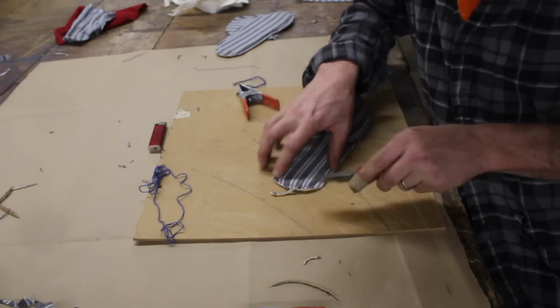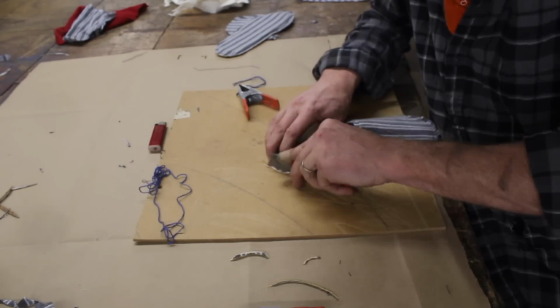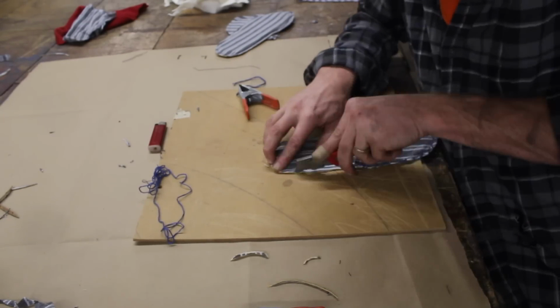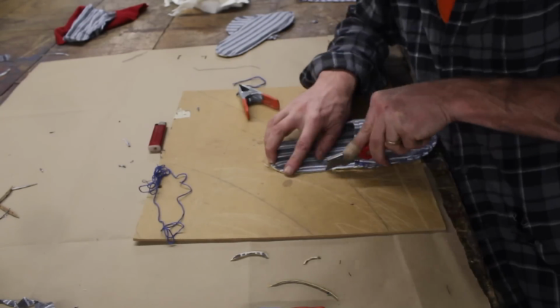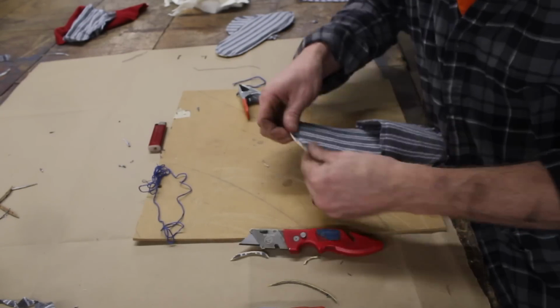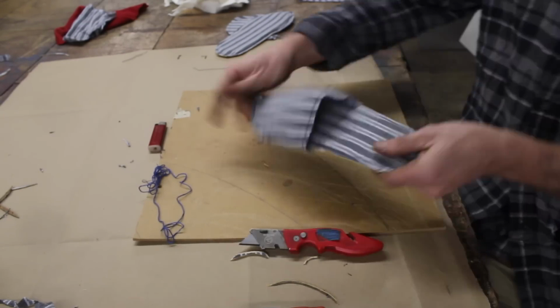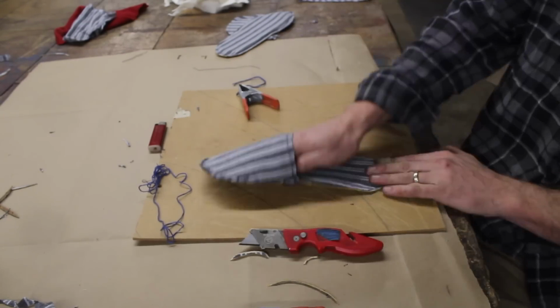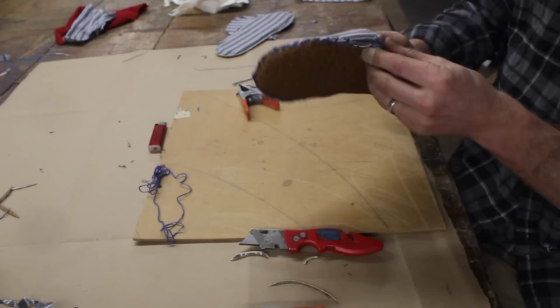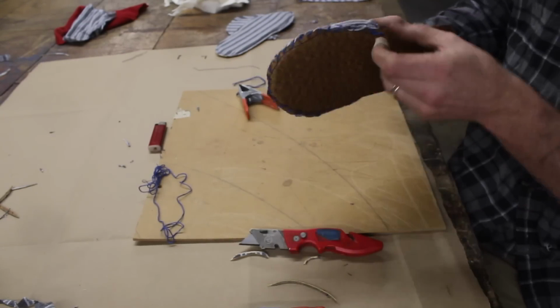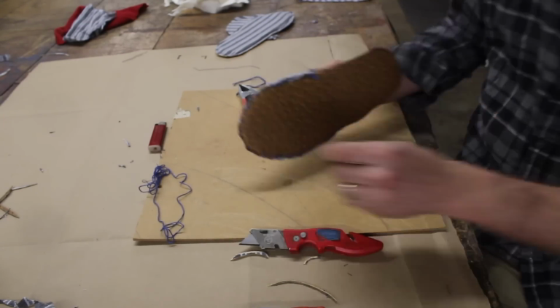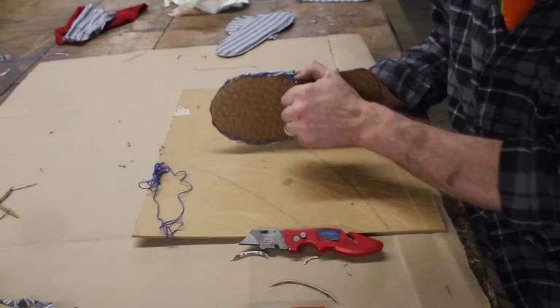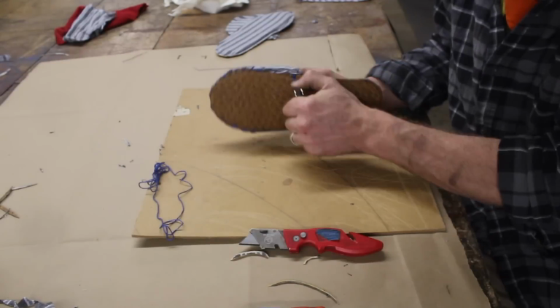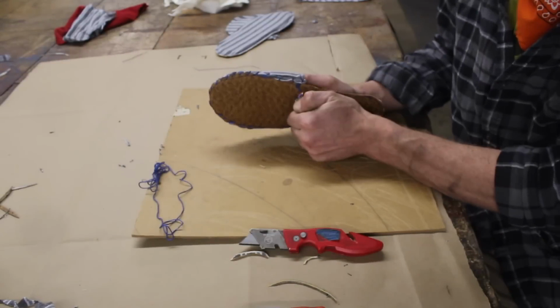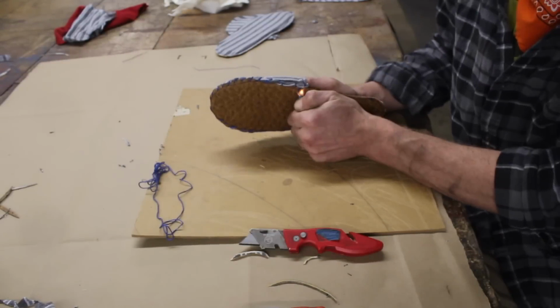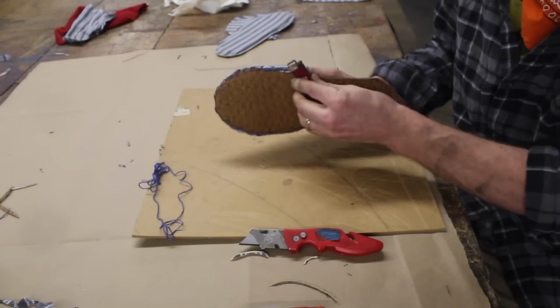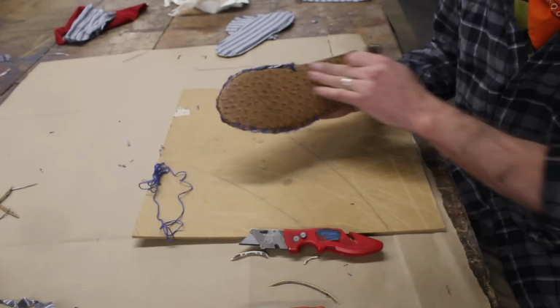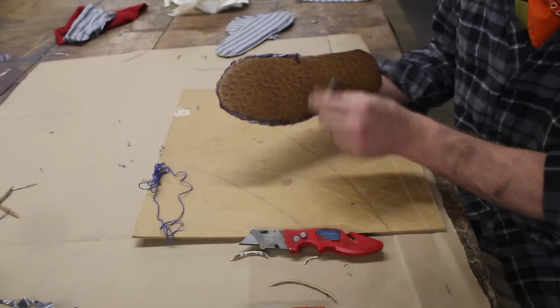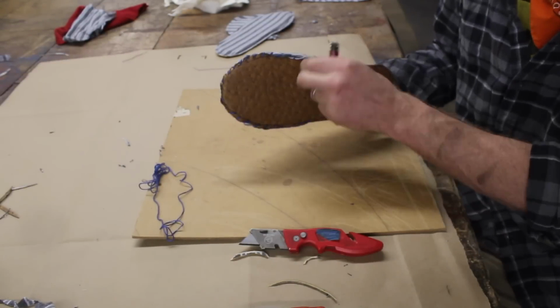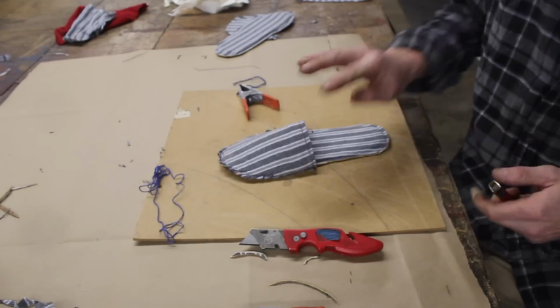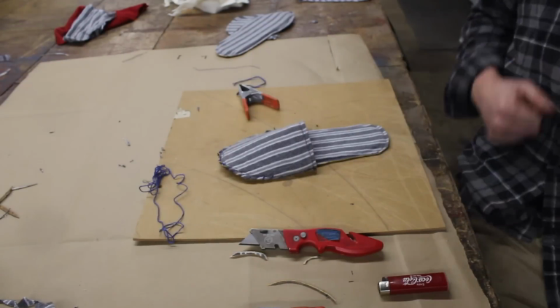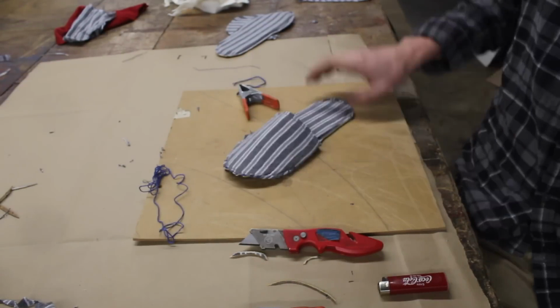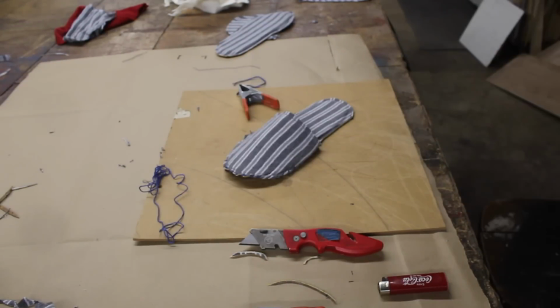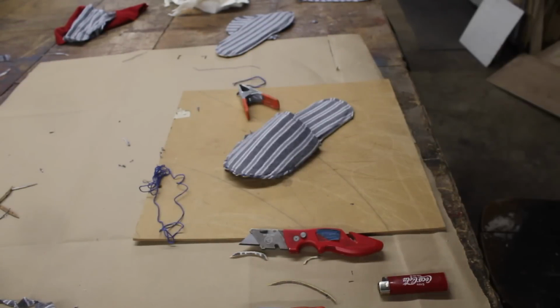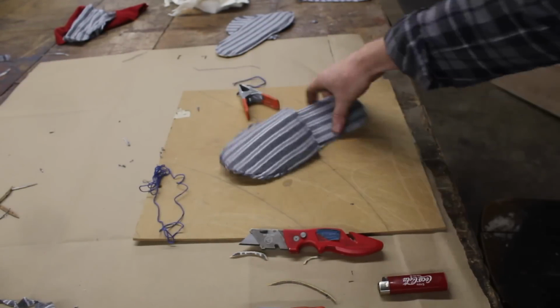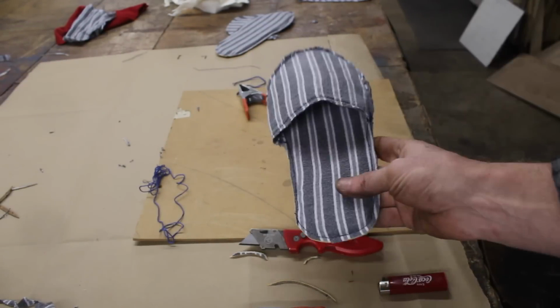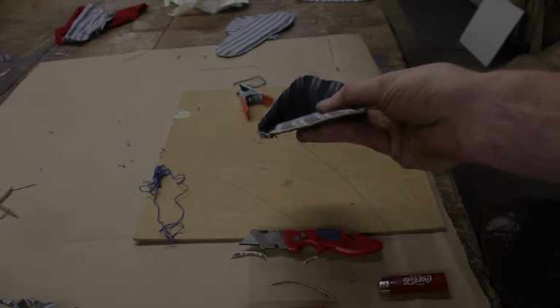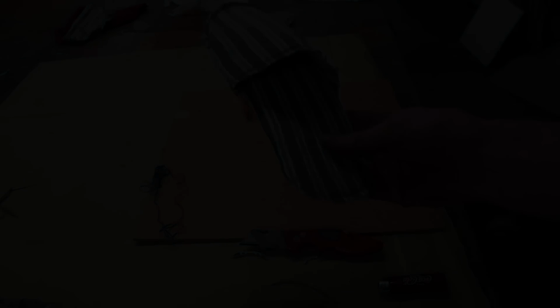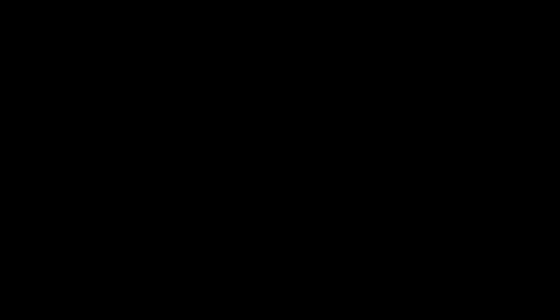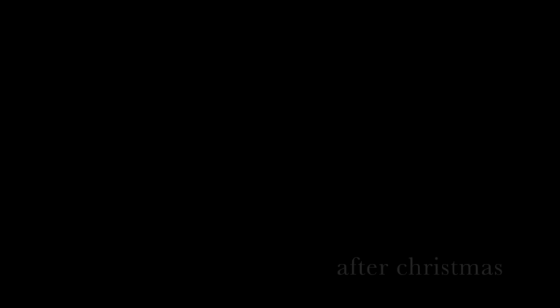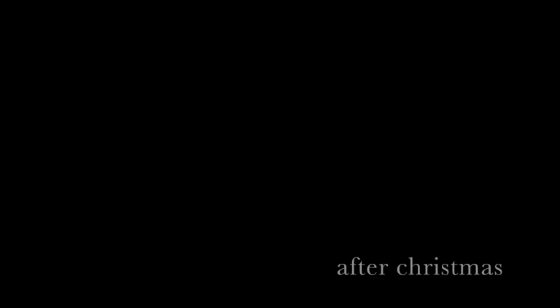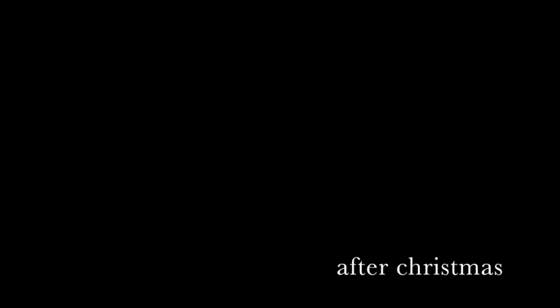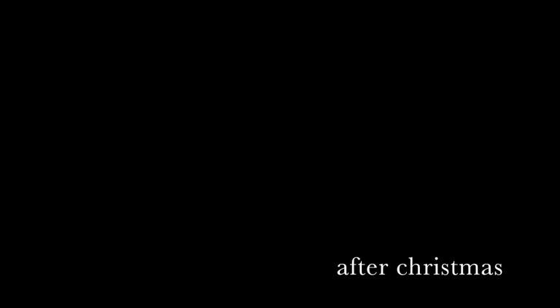A trick I had learned — one of the only tricks I know about sewing — is to use fire to just sort of melt the end of the thread.